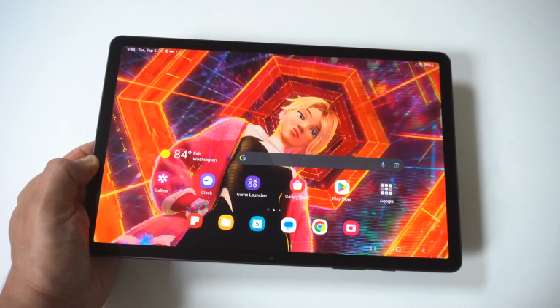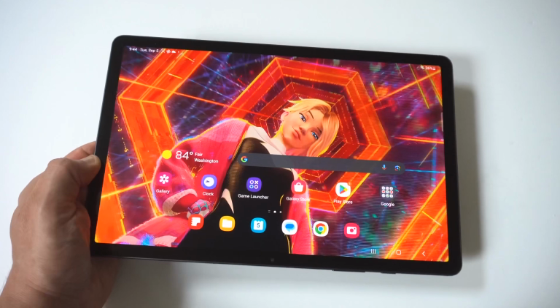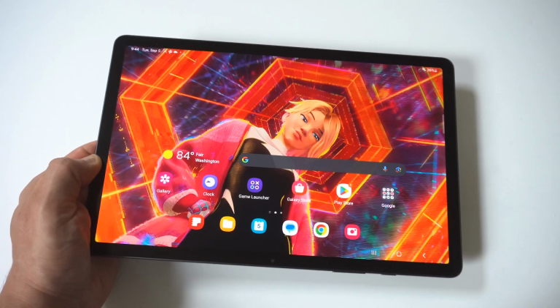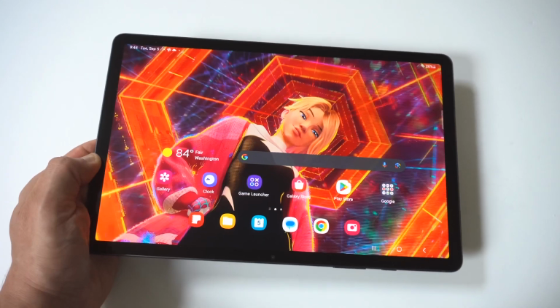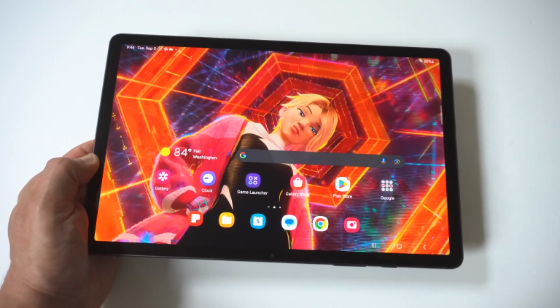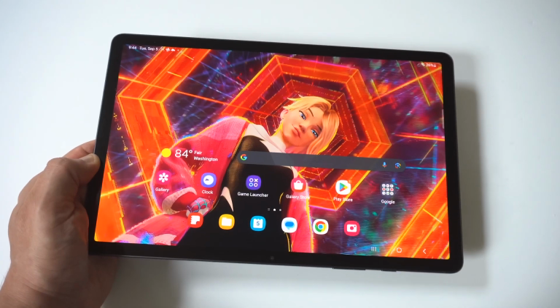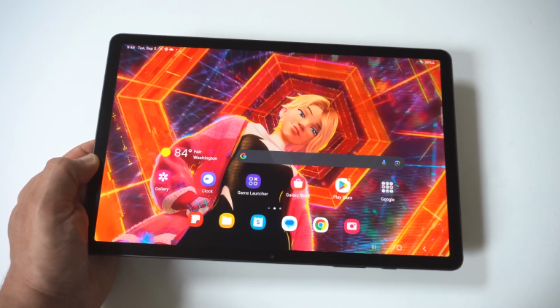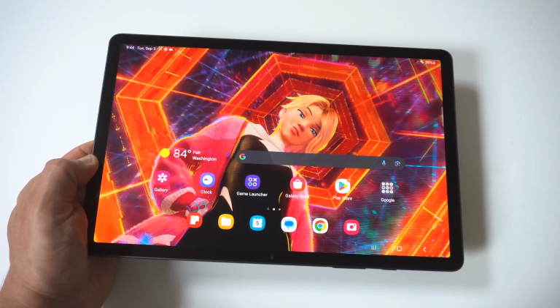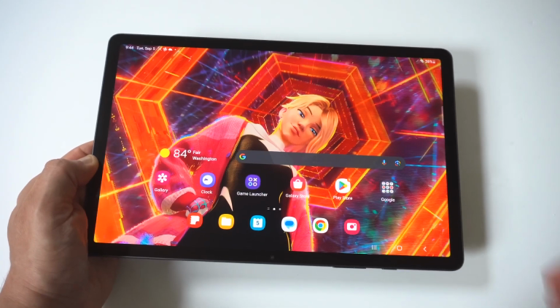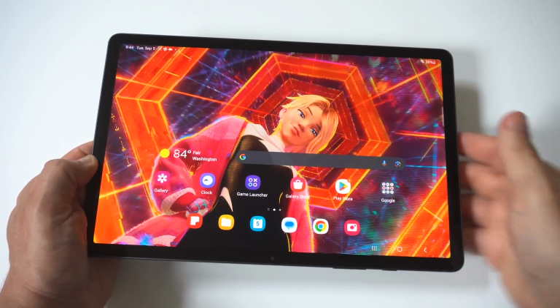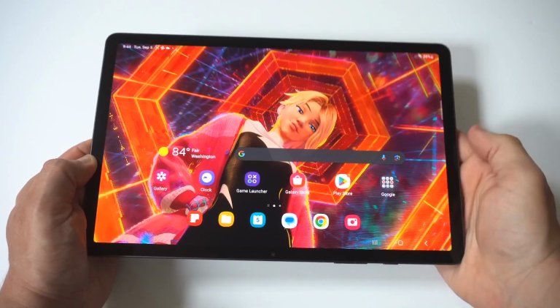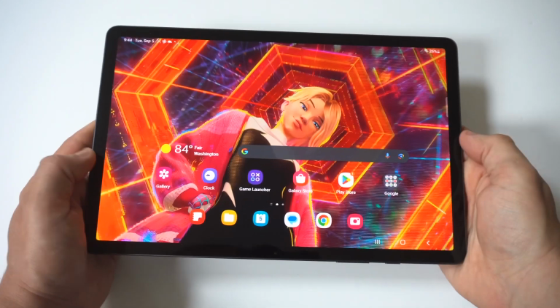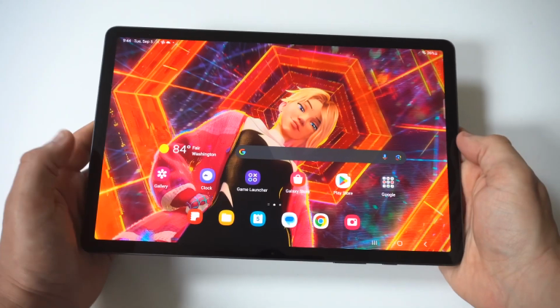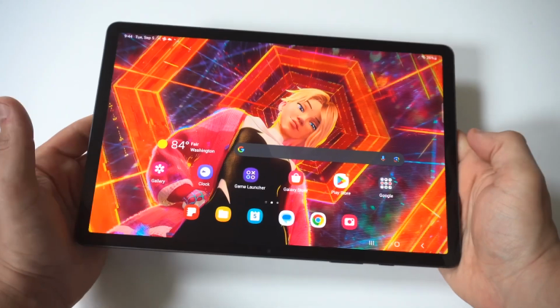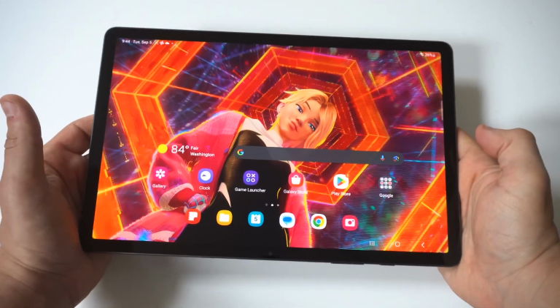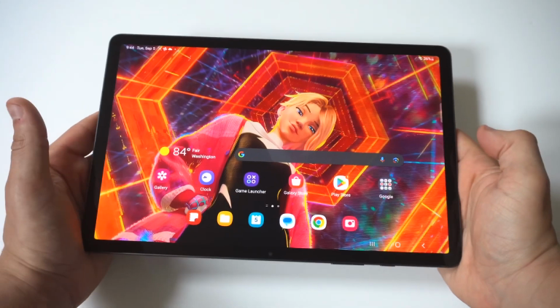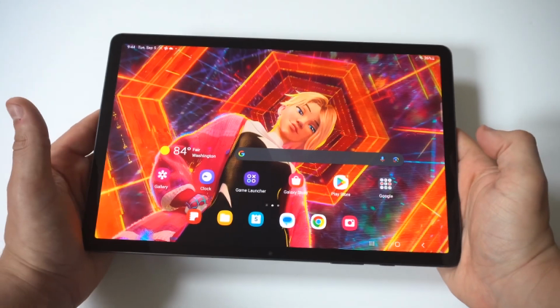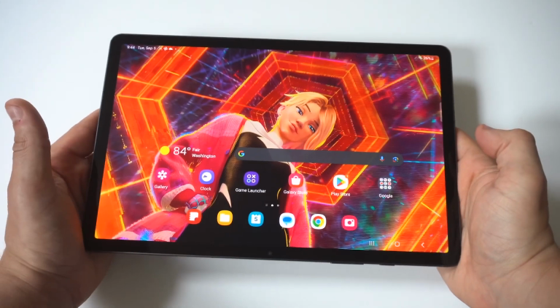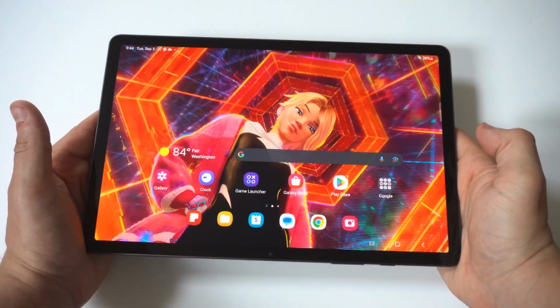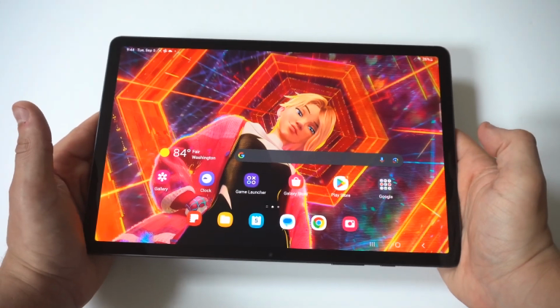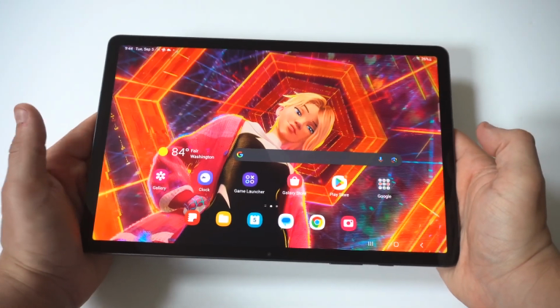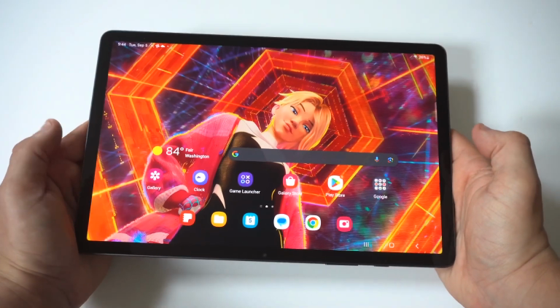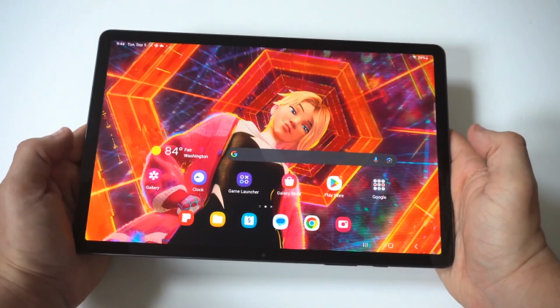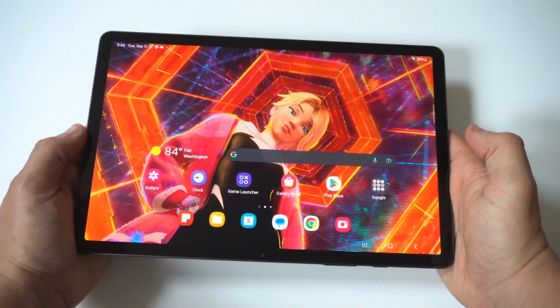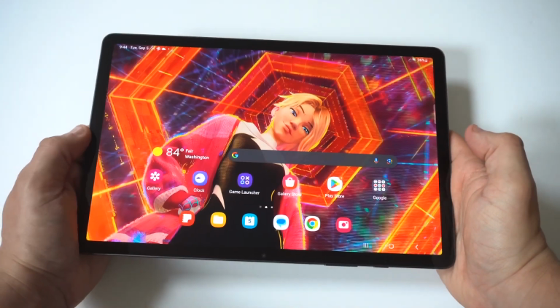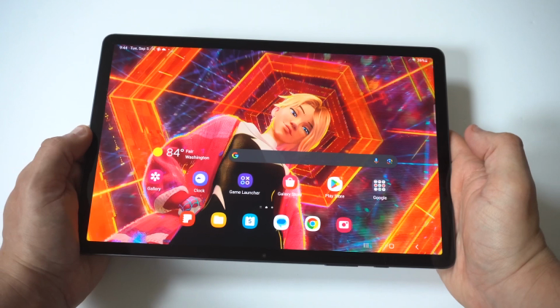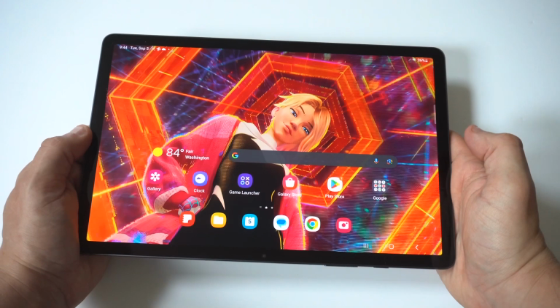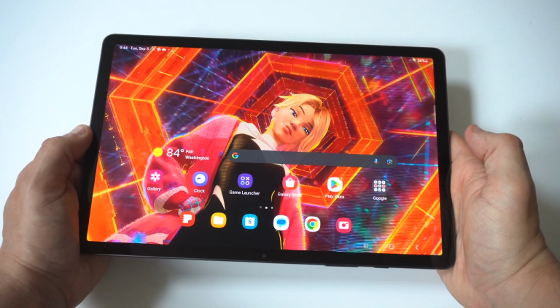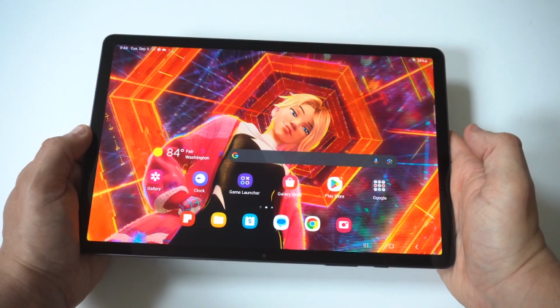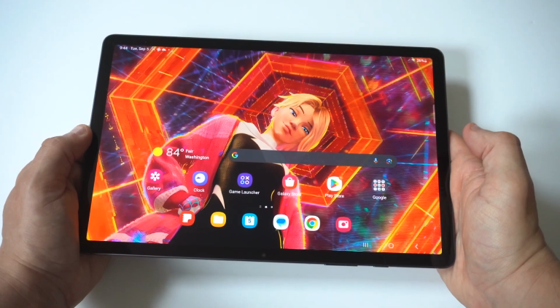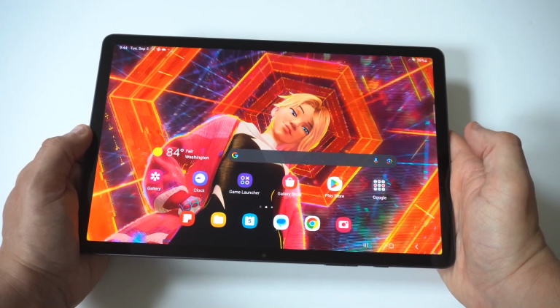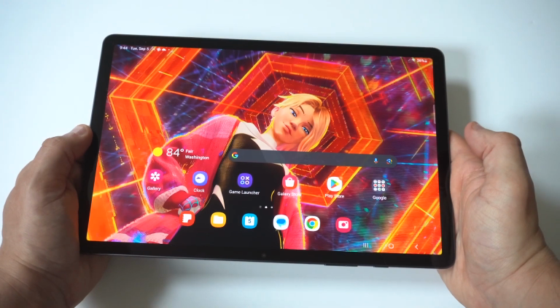I'm going to be showing you guys a cool trick where you can quickly edit and trim videos on your Samsung Galaxy Tab S9.